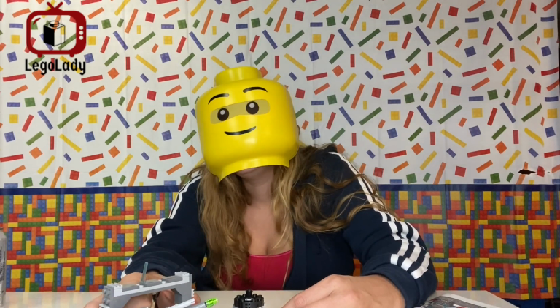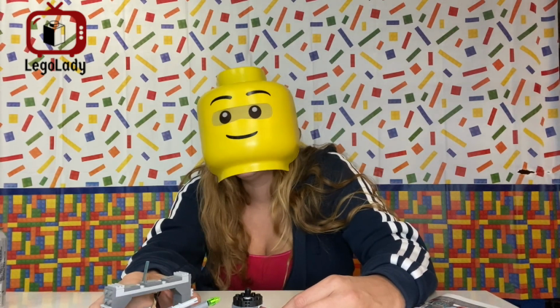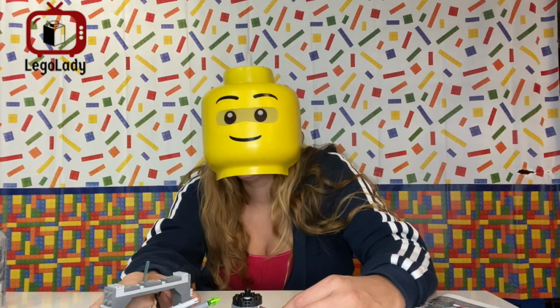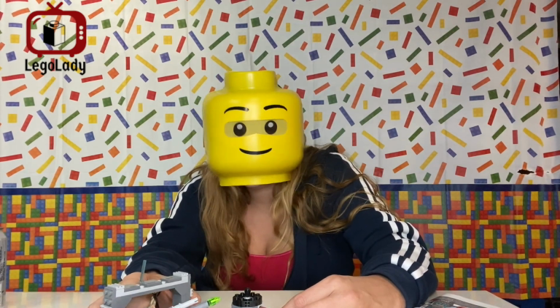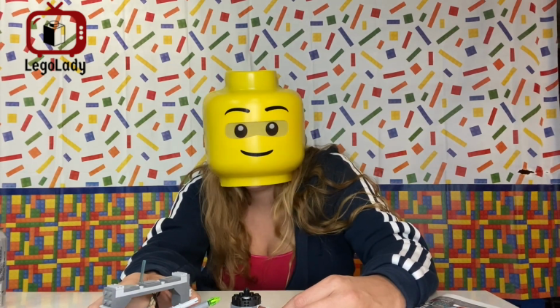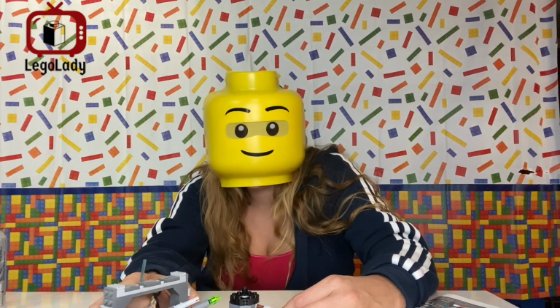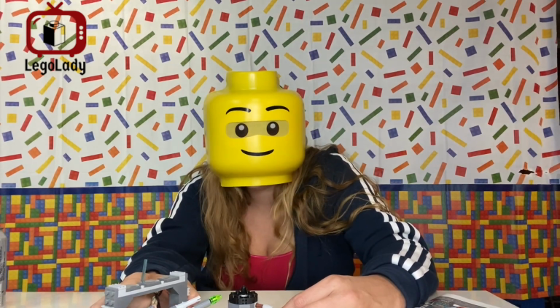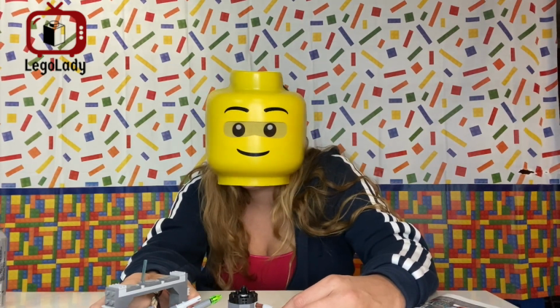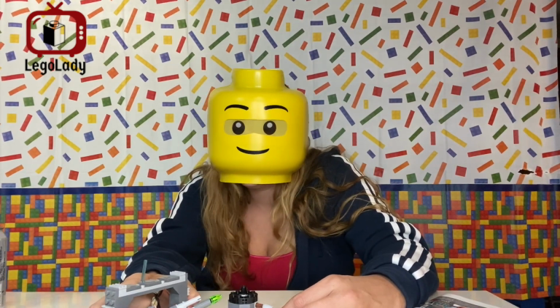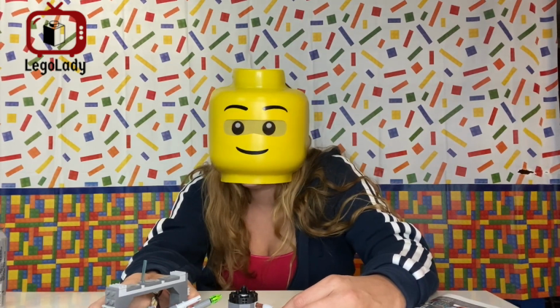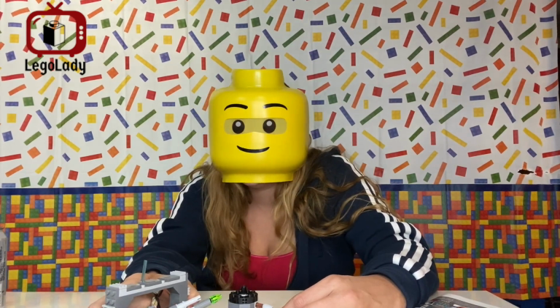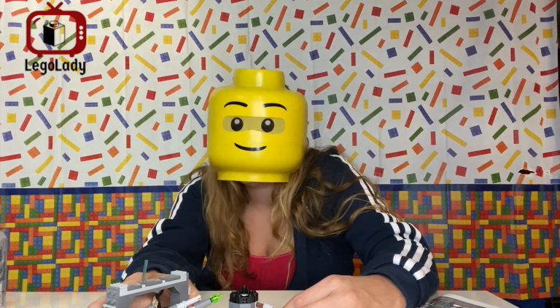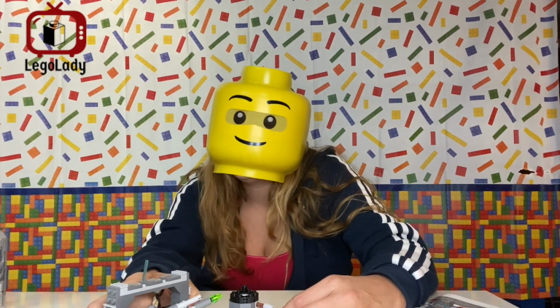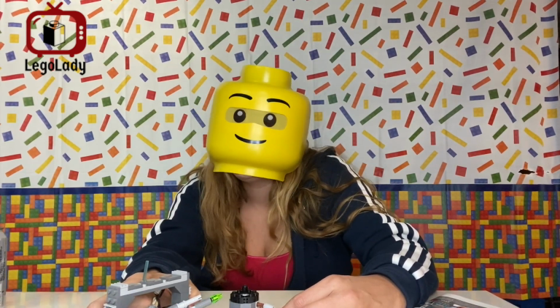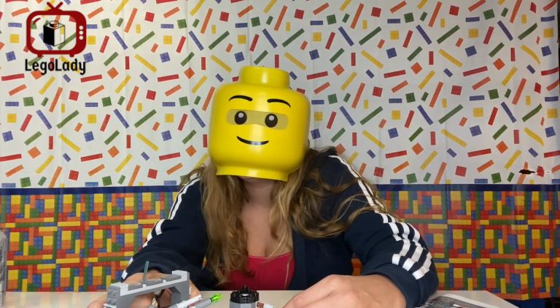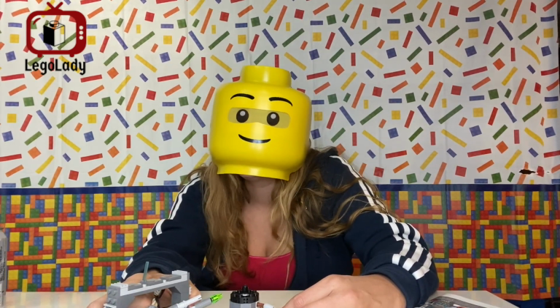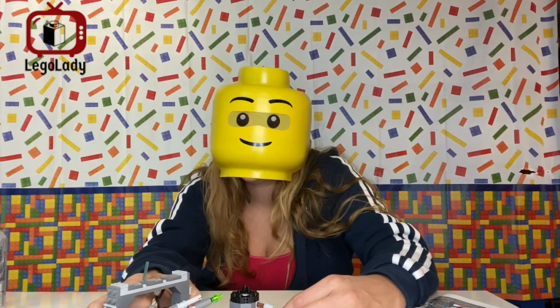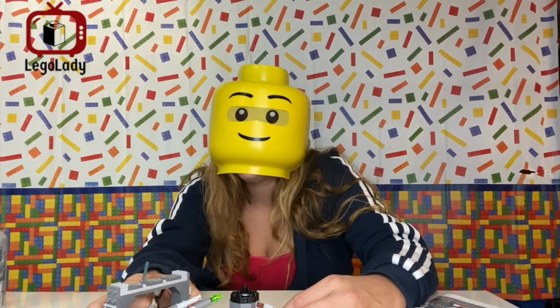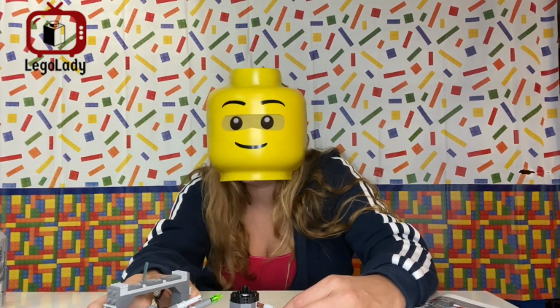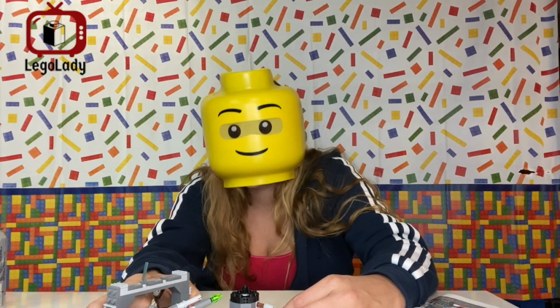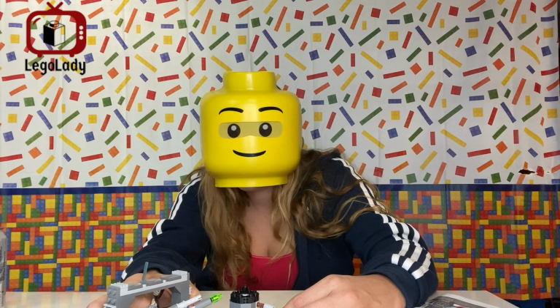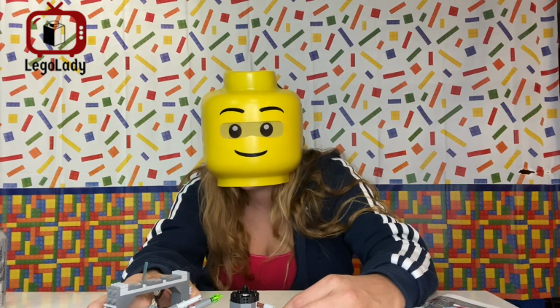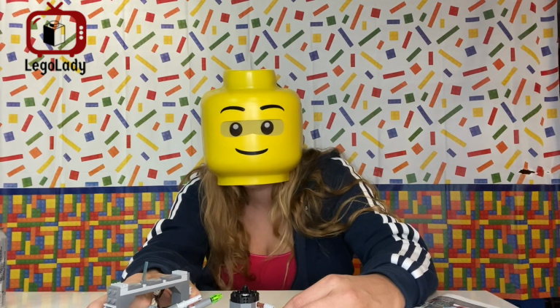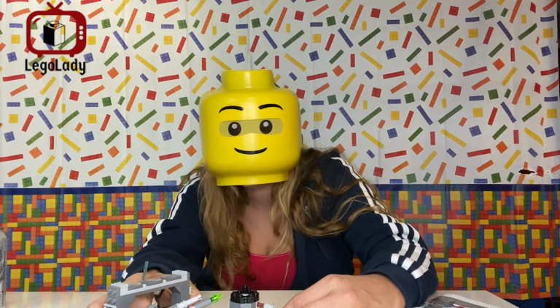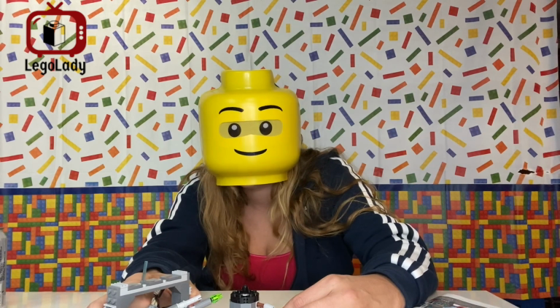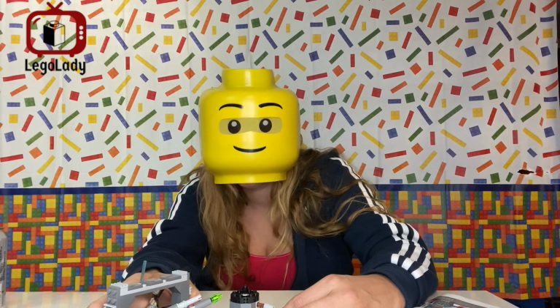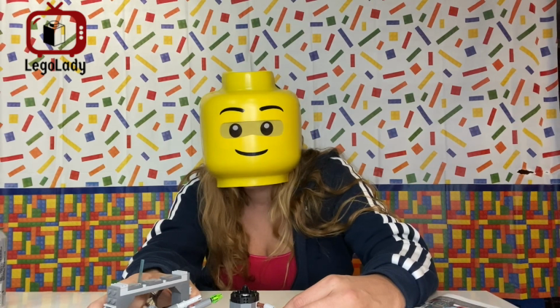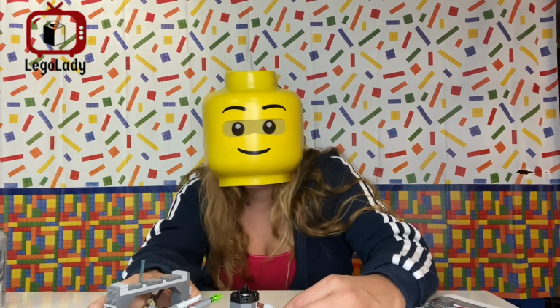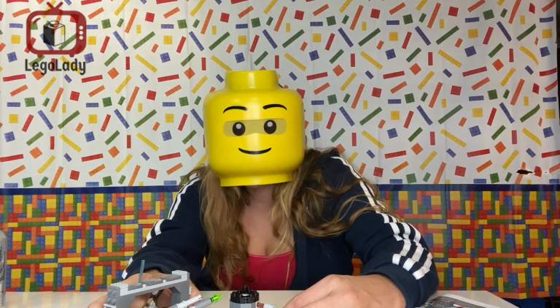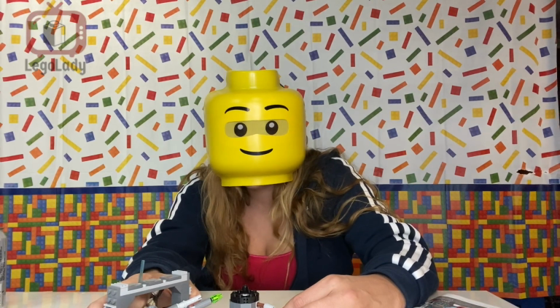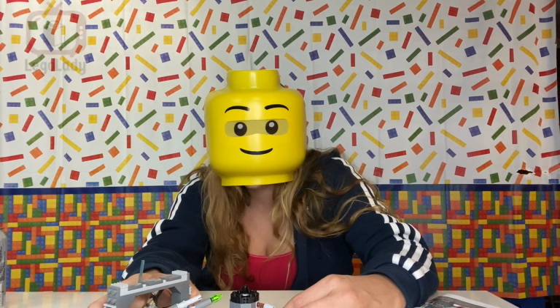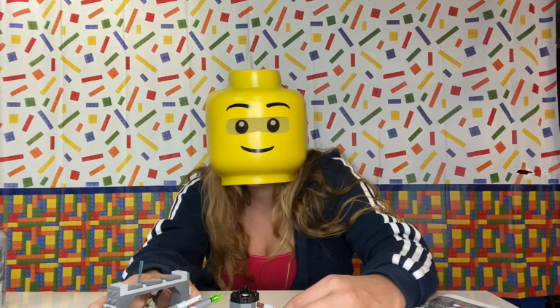That's all for me — LEGO Lady 42. Don't forget to like, comment, and subscribe, and check me out on Instagram. Bye guys!